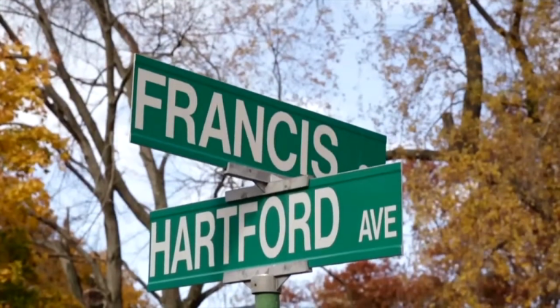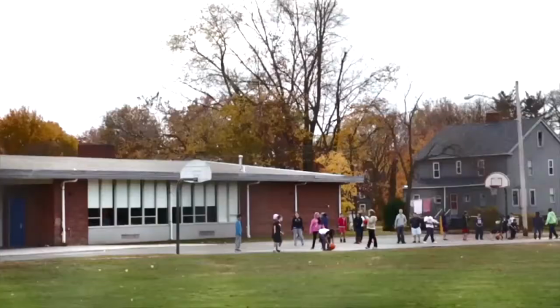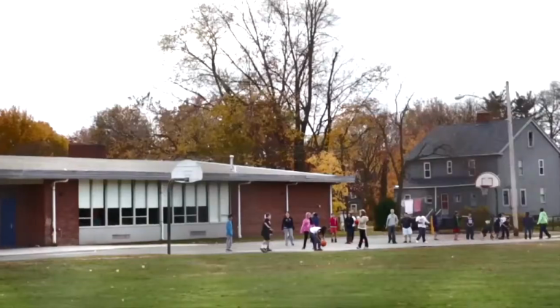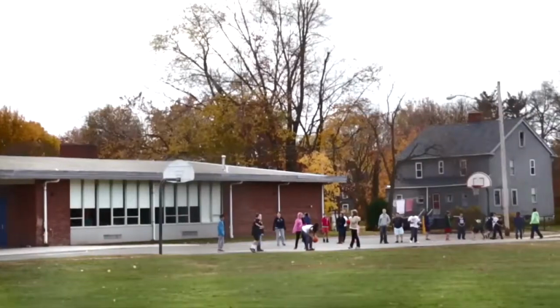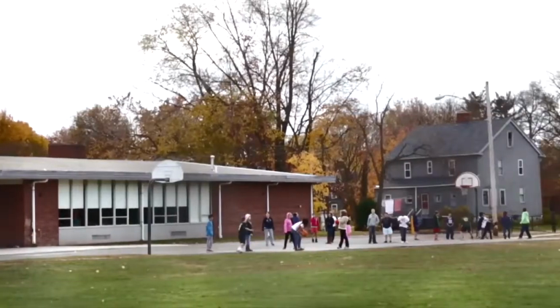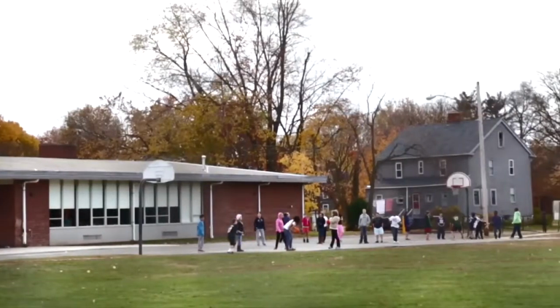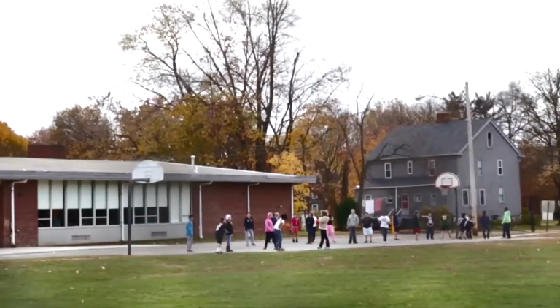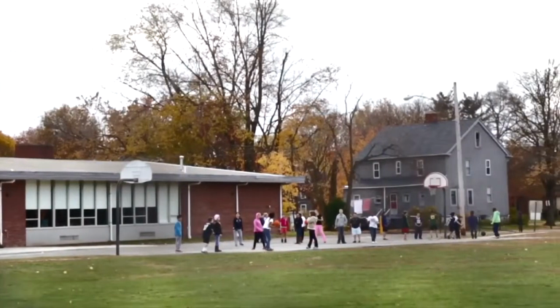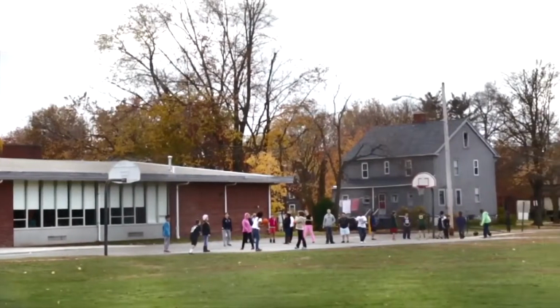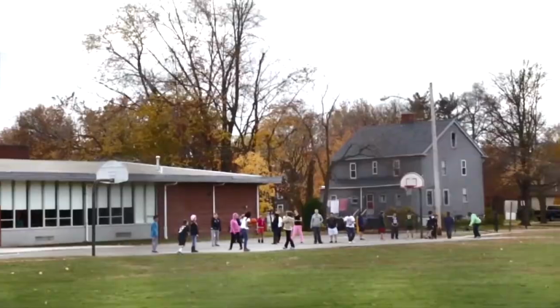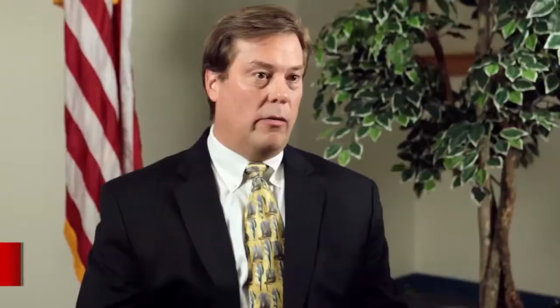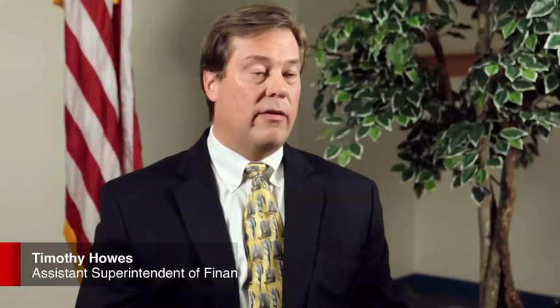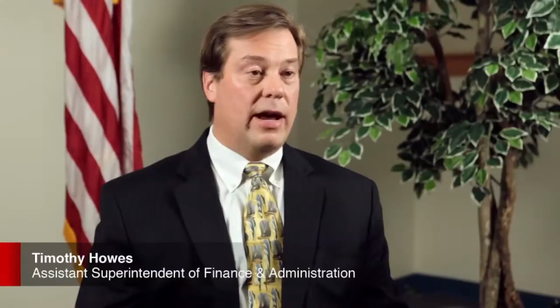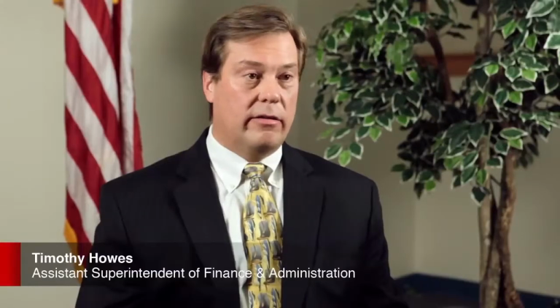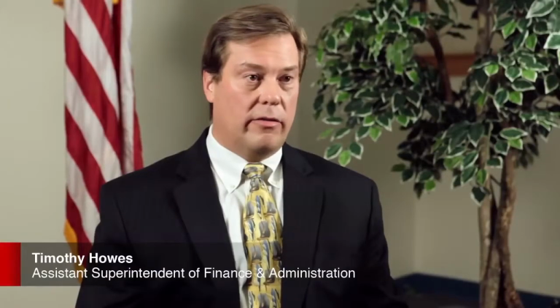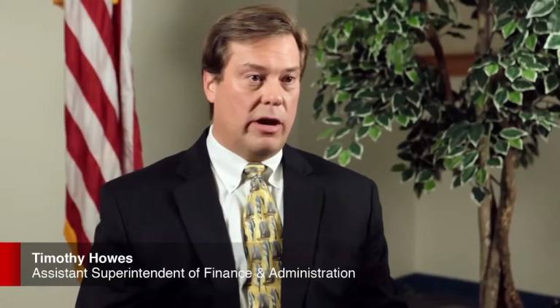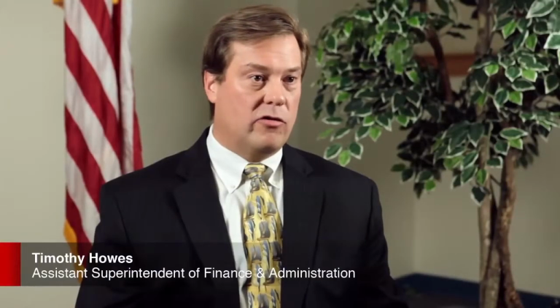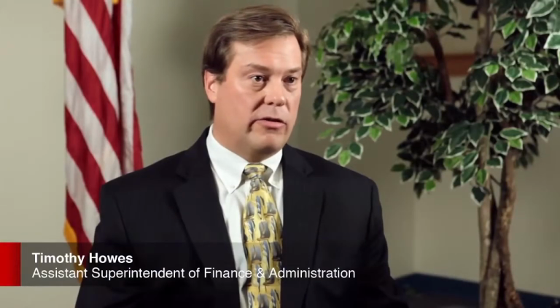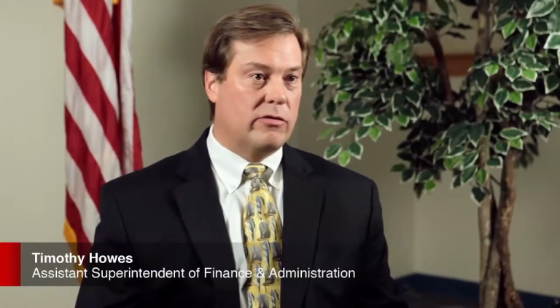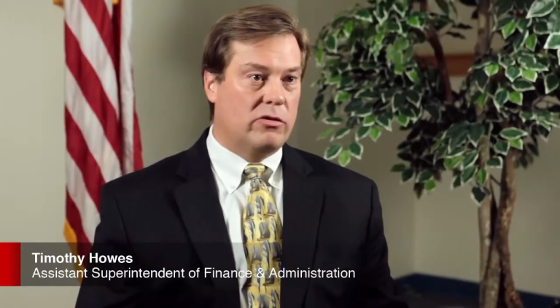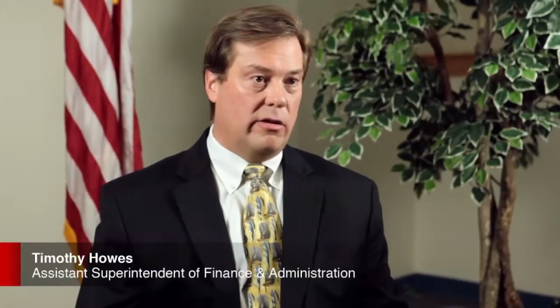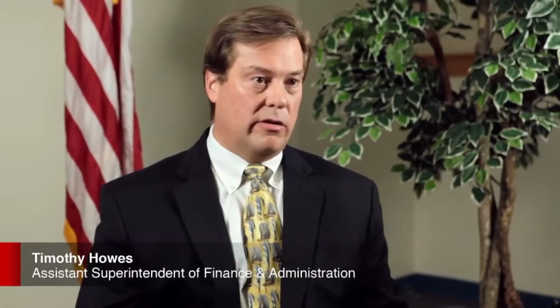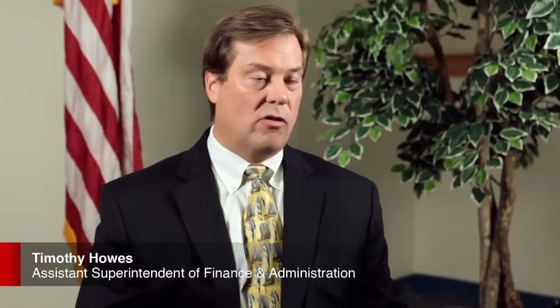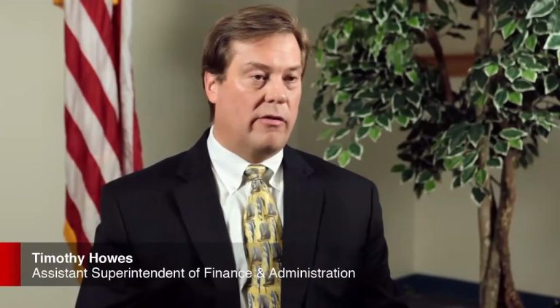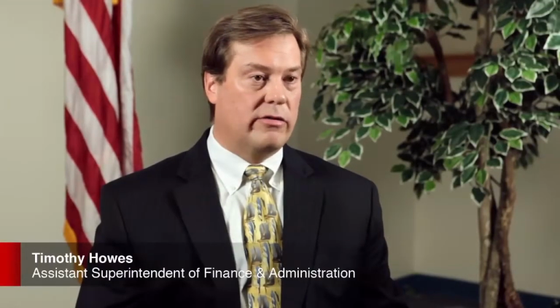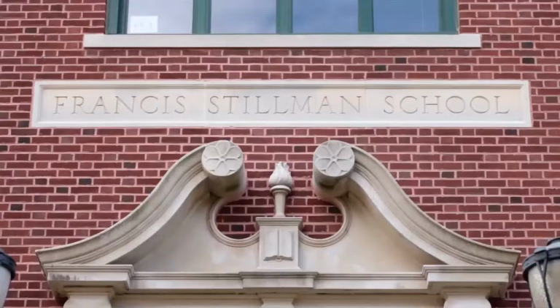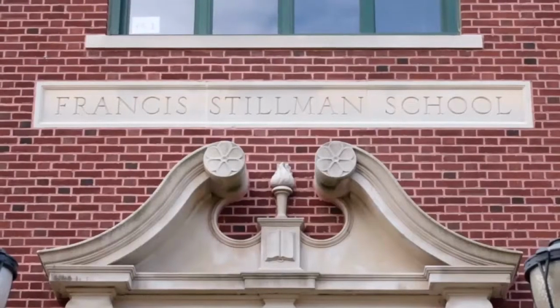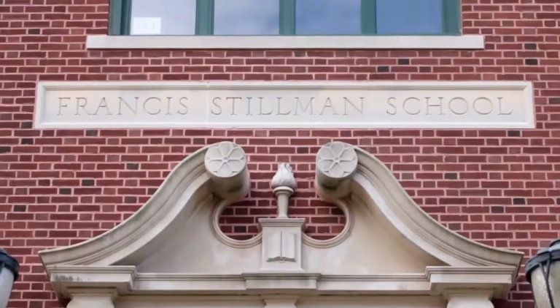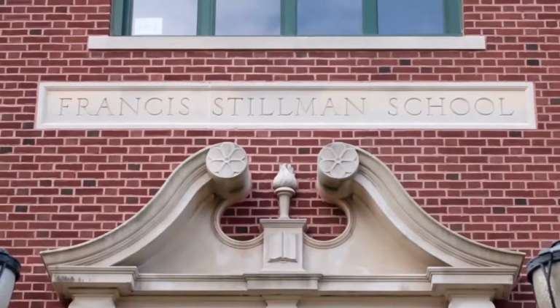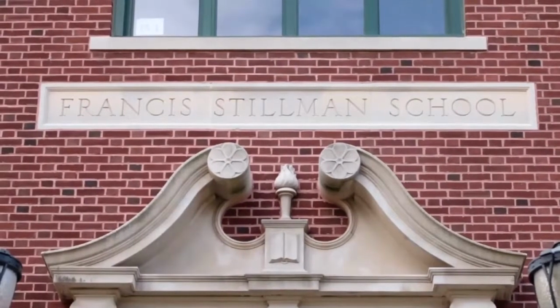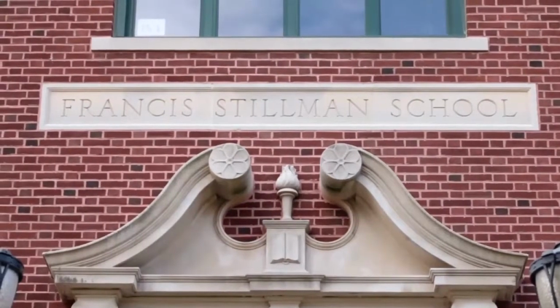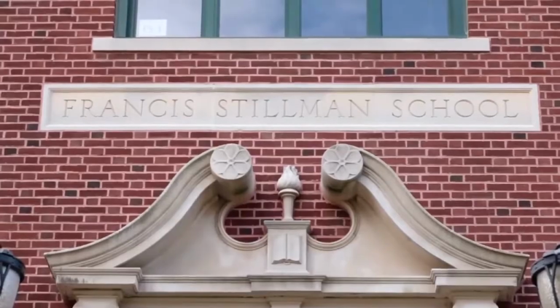We are 3,700 students. We have eight different locations. We have seven schools in a central office and about 625 employees.